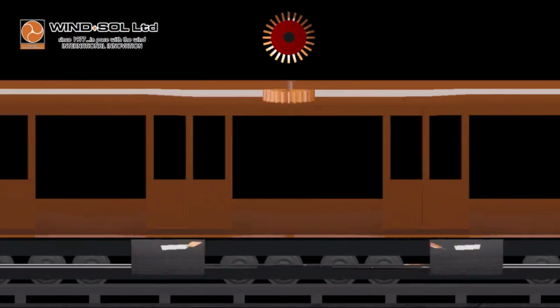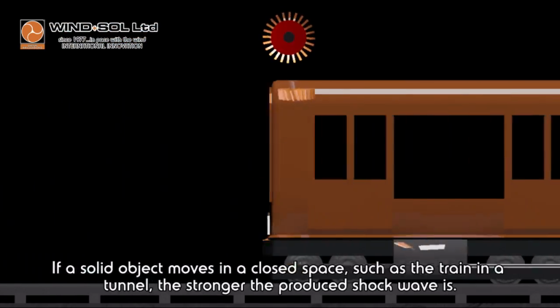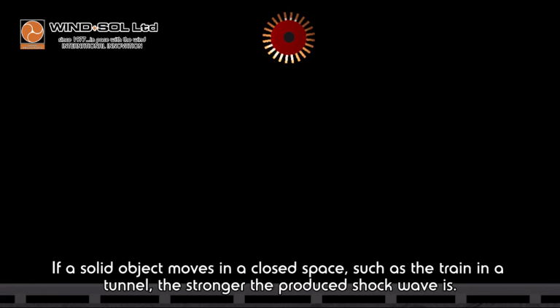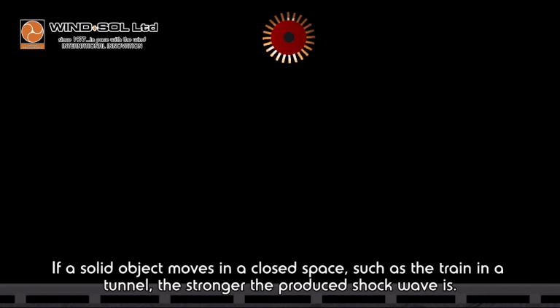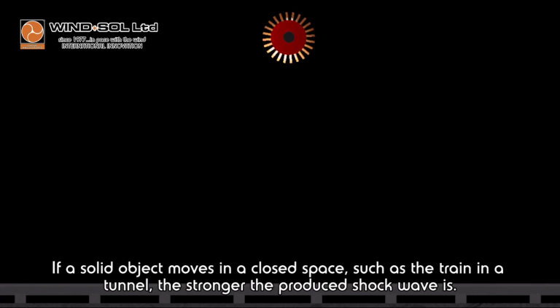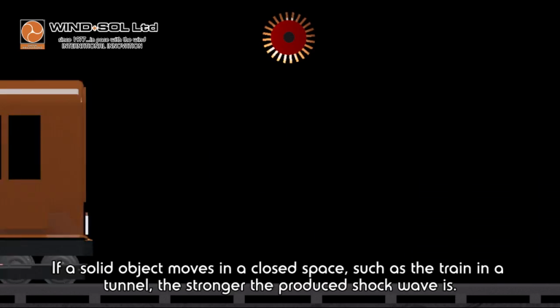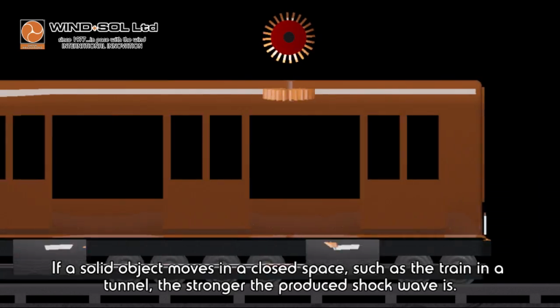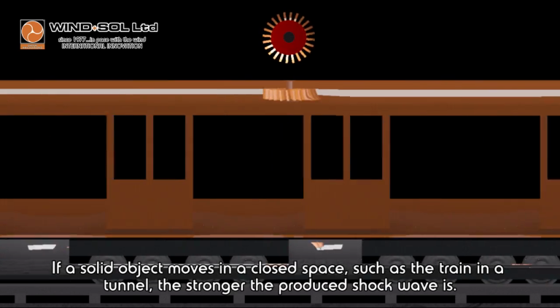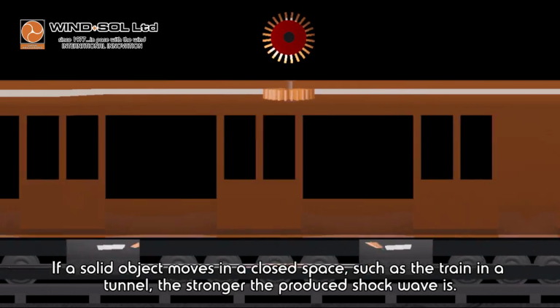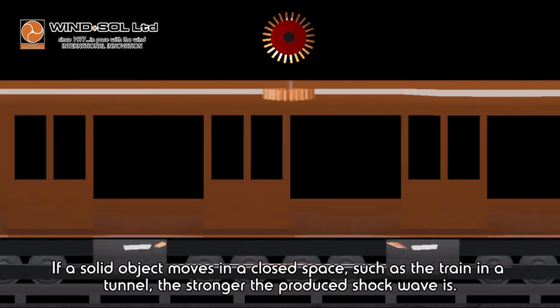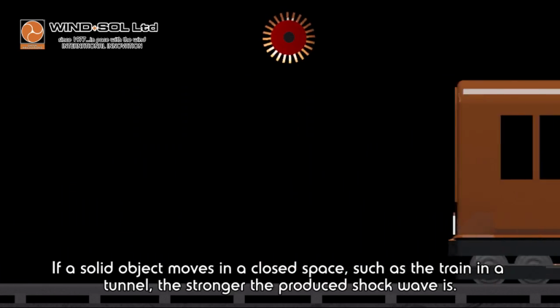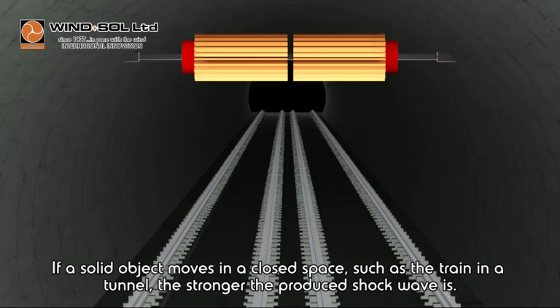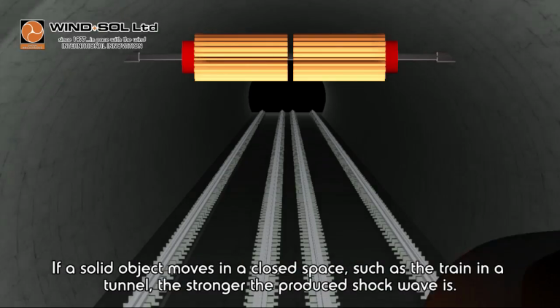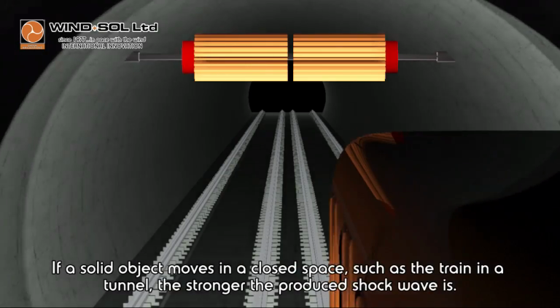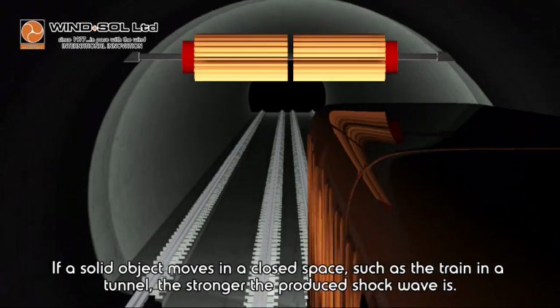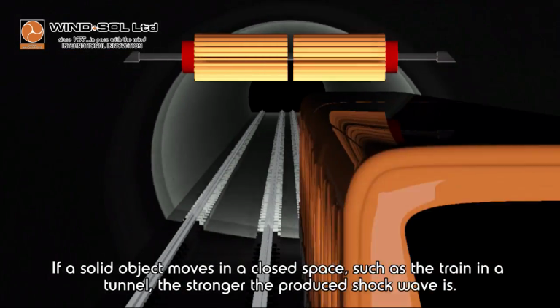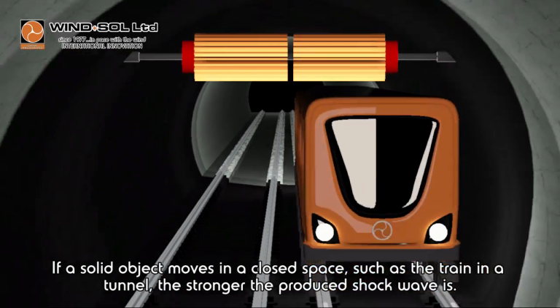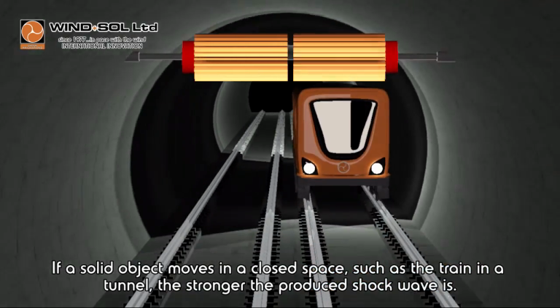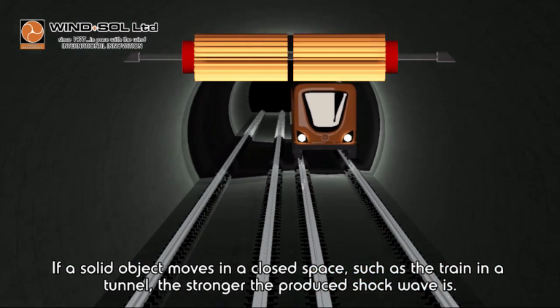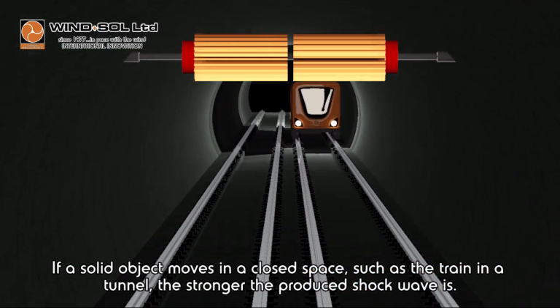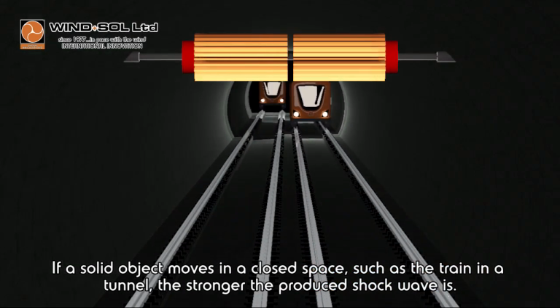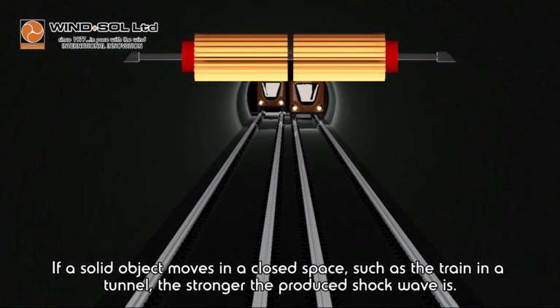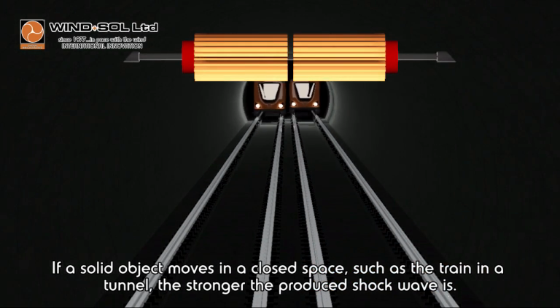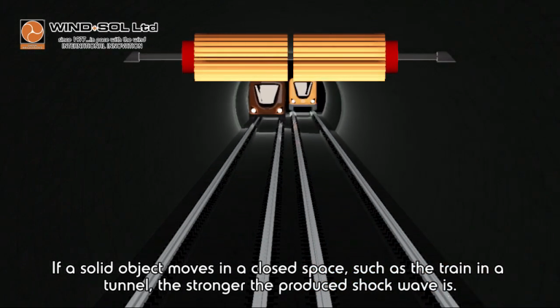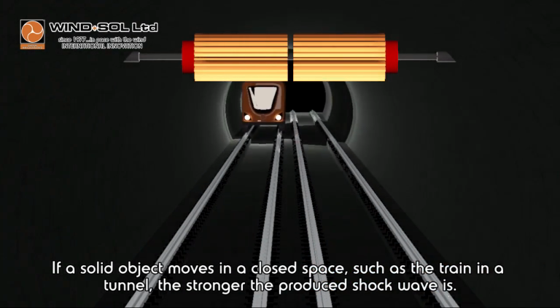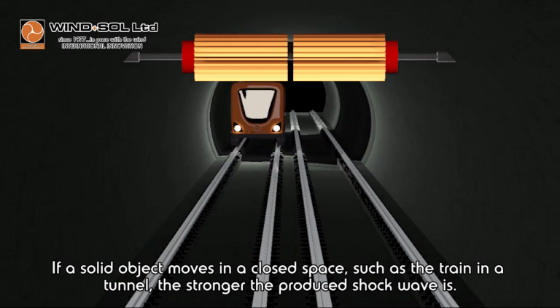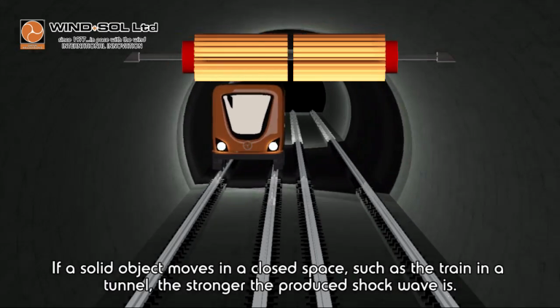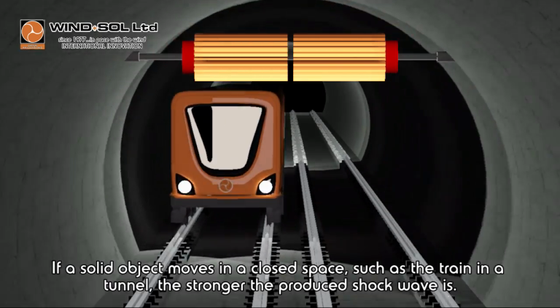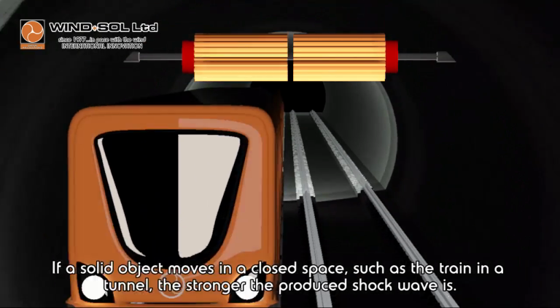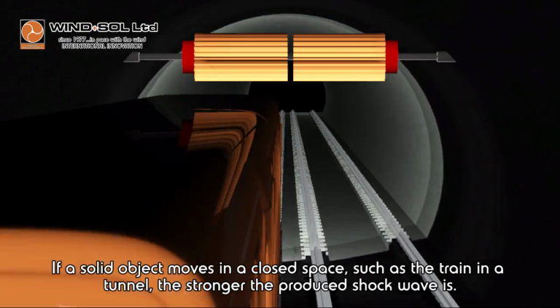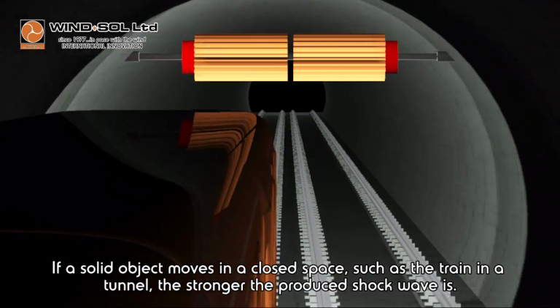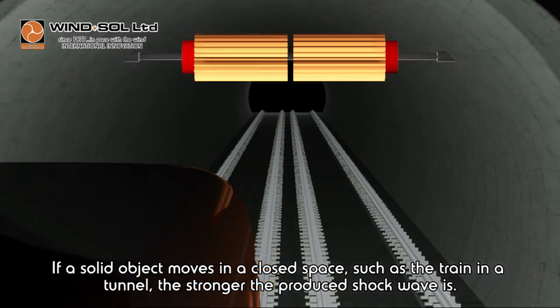If a solid object moves in a closed space, such as a train in a tunnel, the stronger the produced shock wave is.